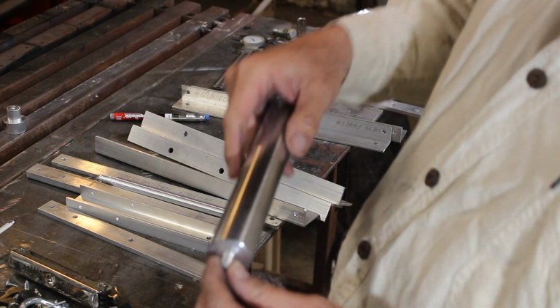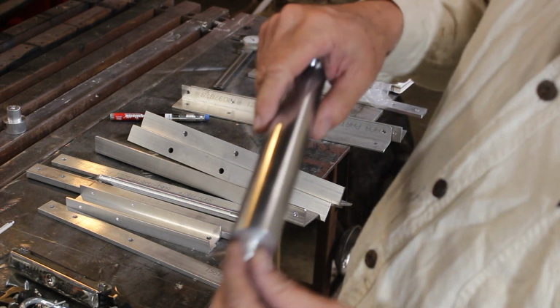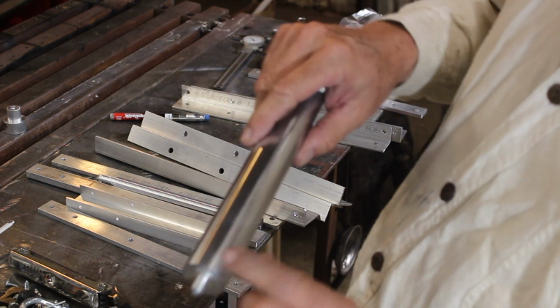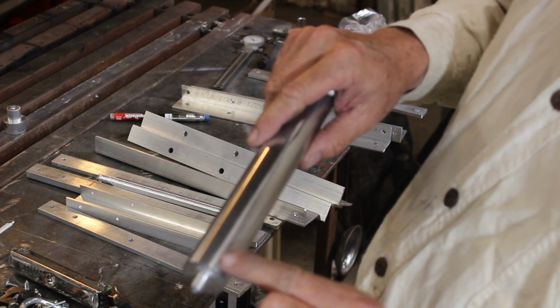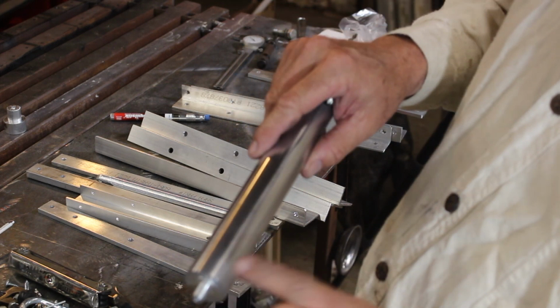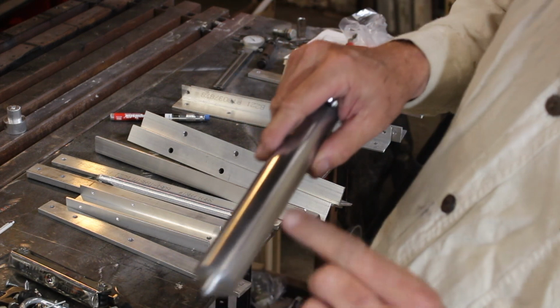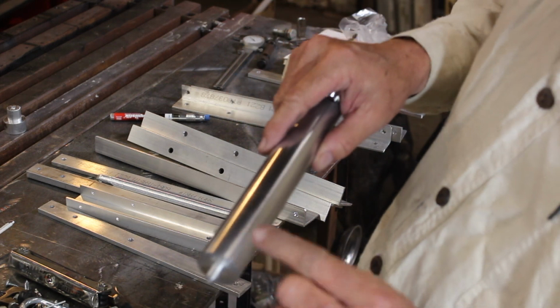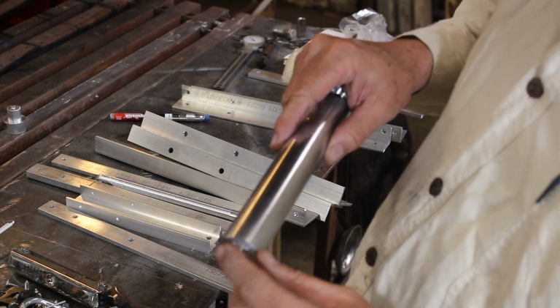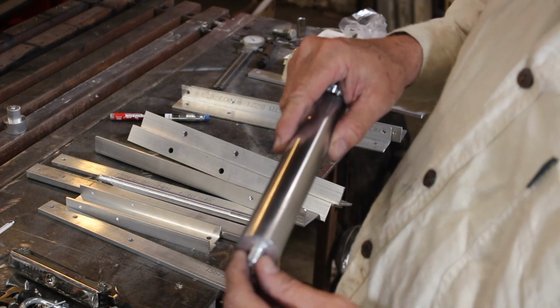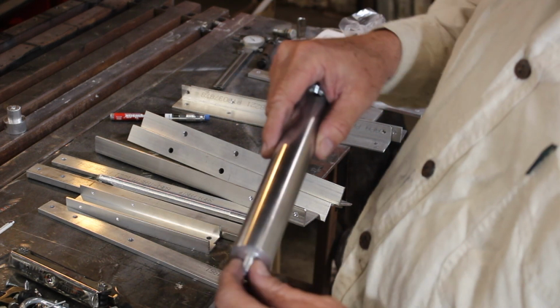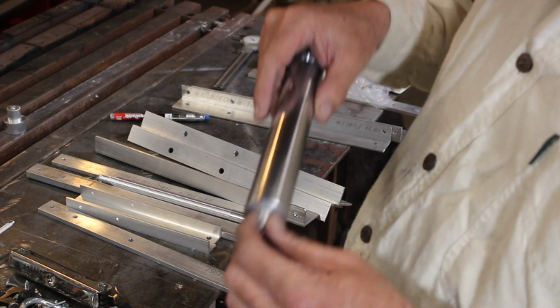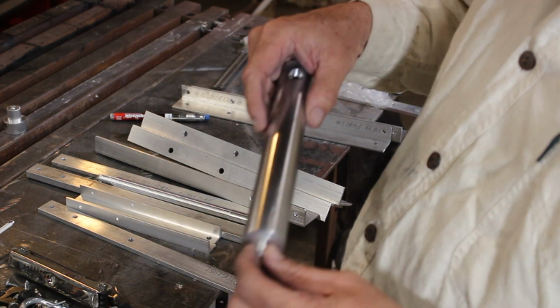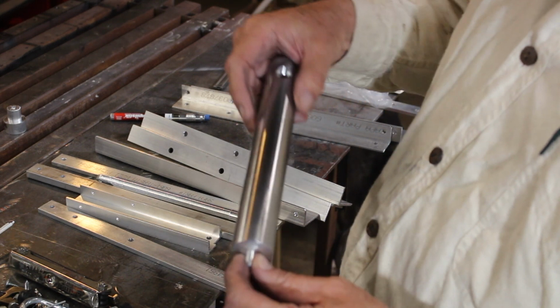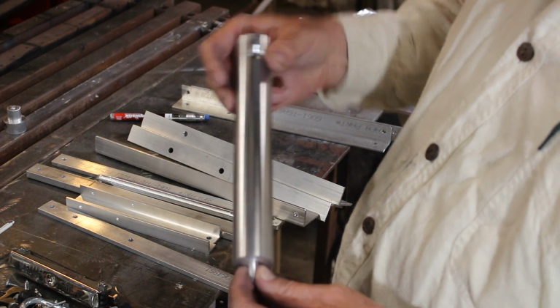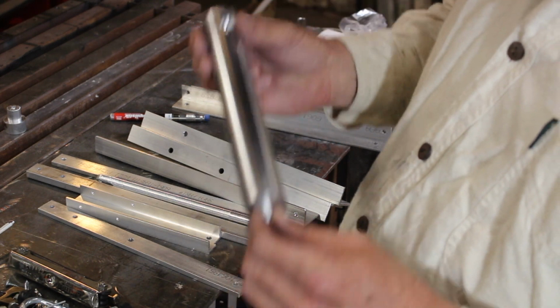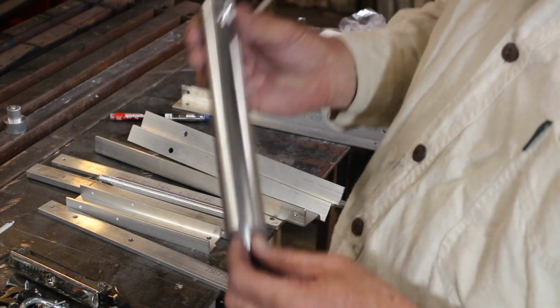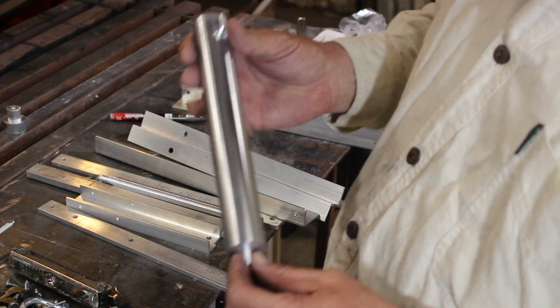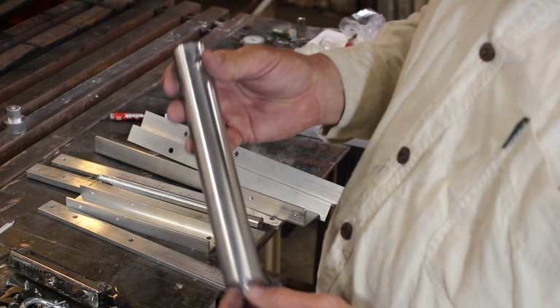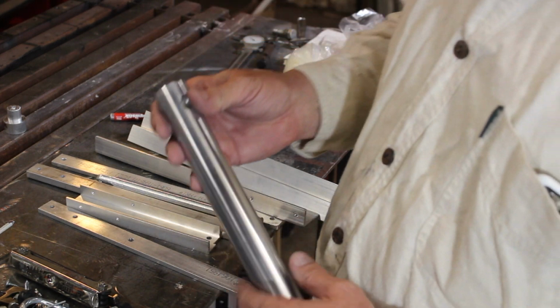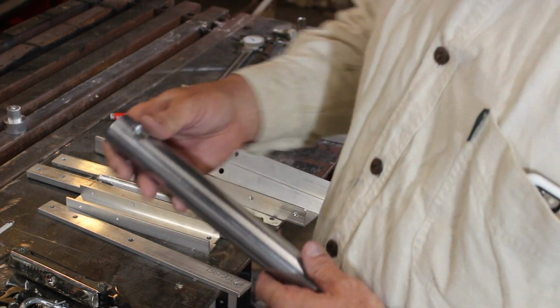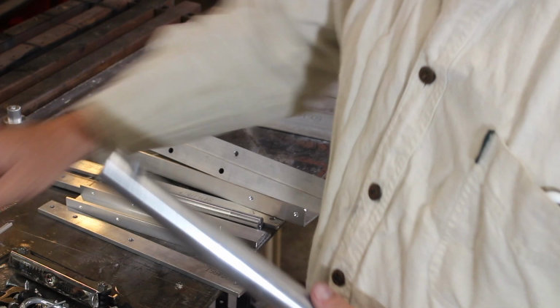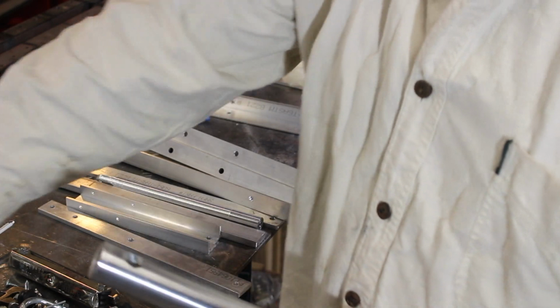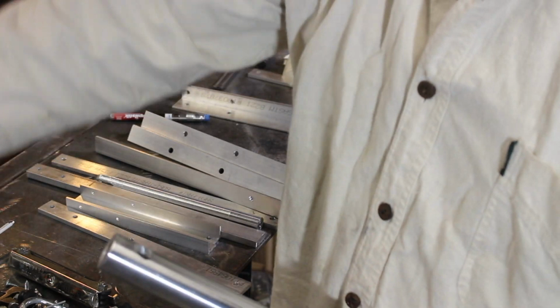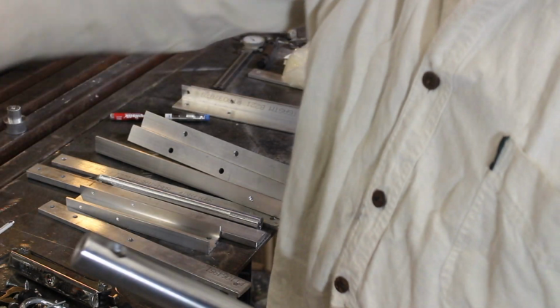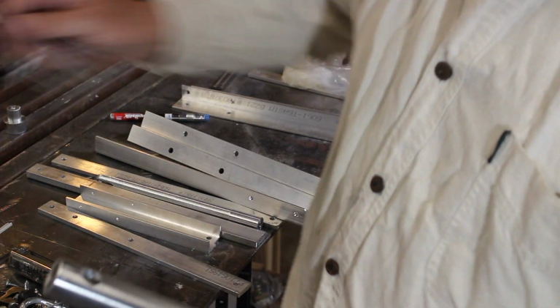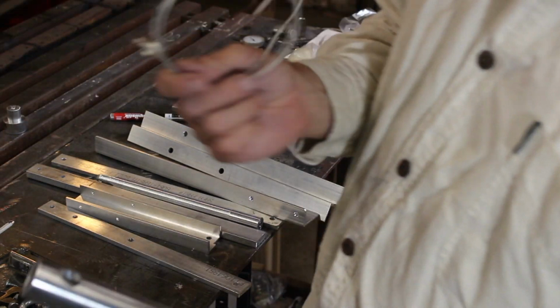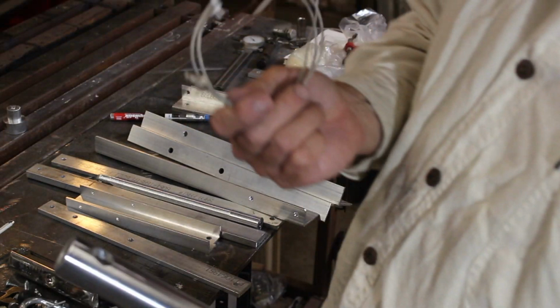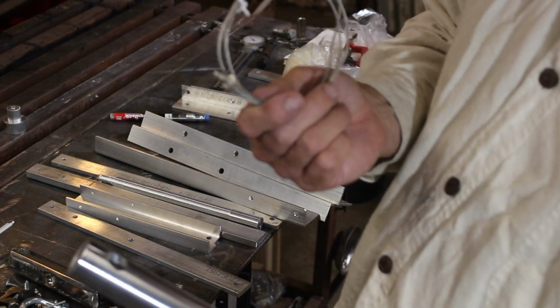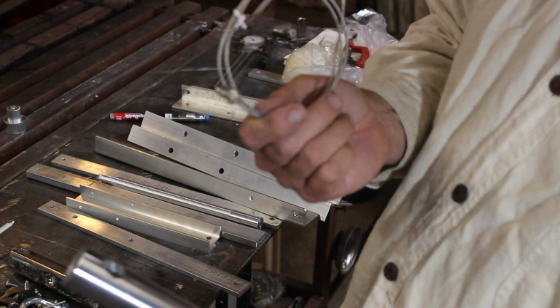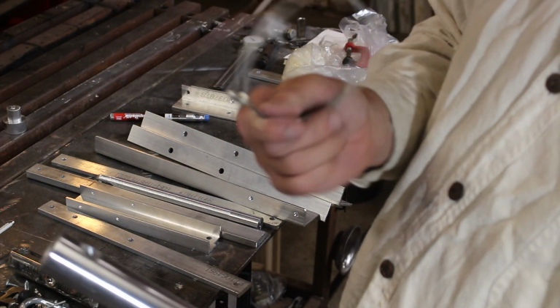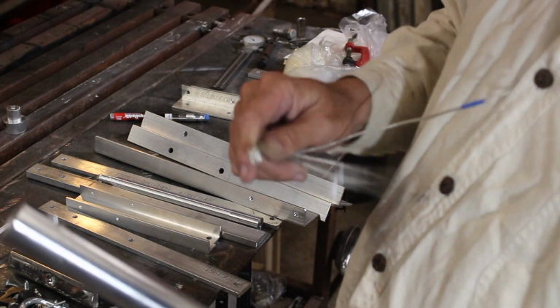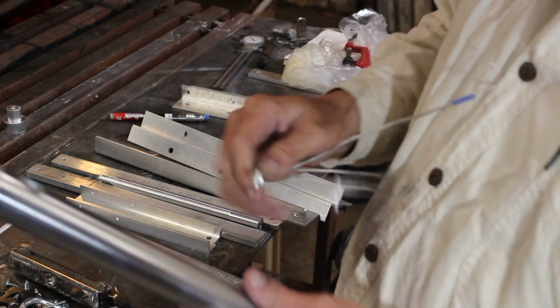That ain't going nowhere, but just to make sure I'm going to drill a hole into it and tap it for quarter-20 thread to accept the thermocouple.